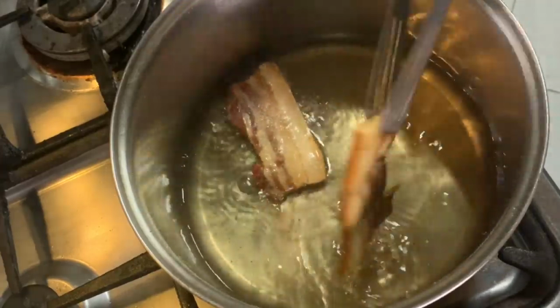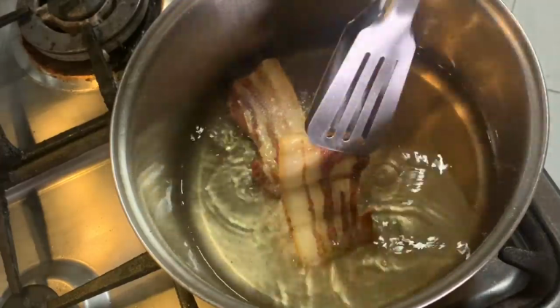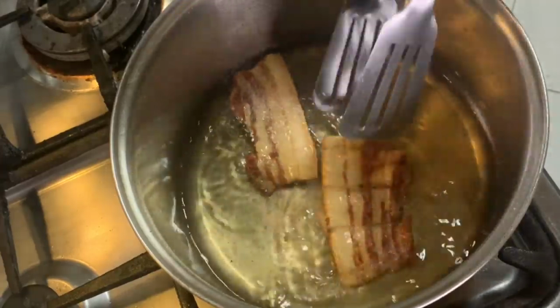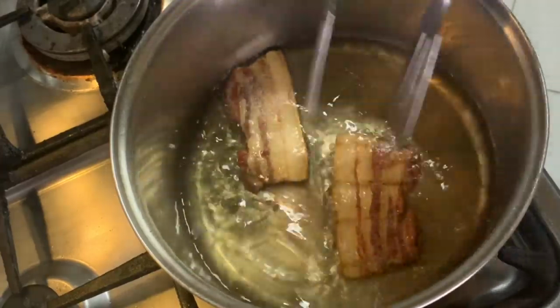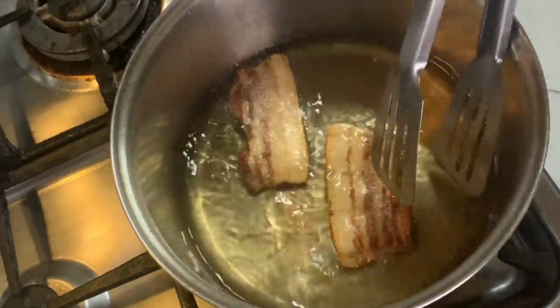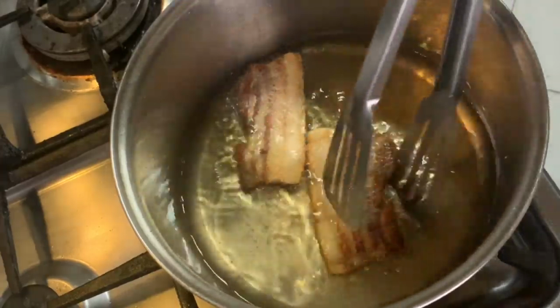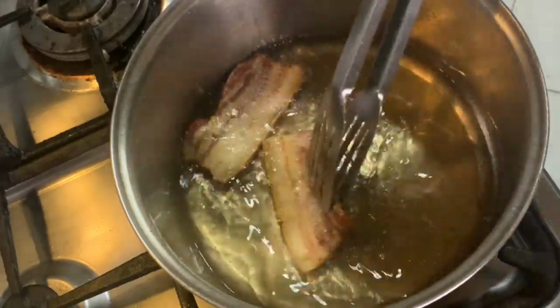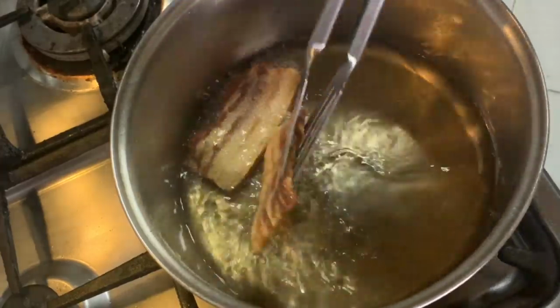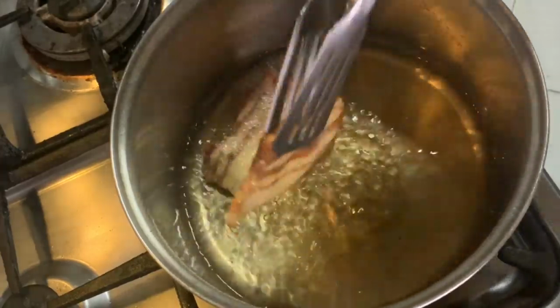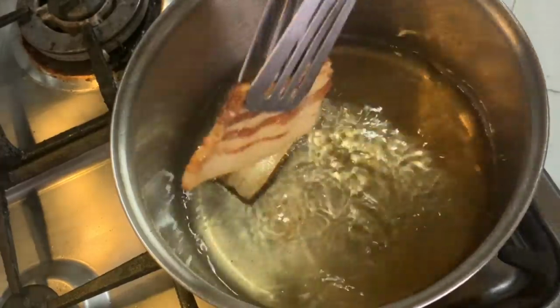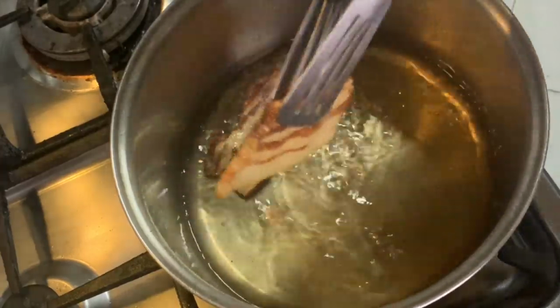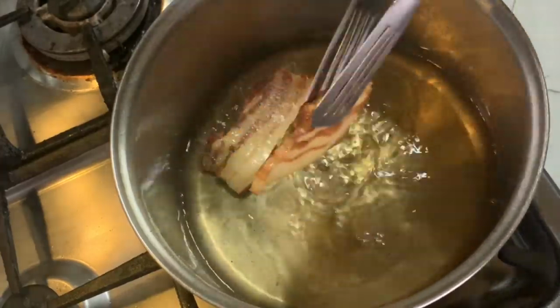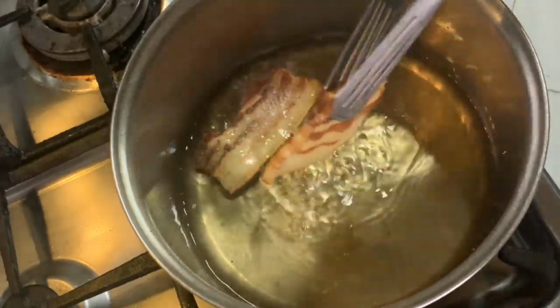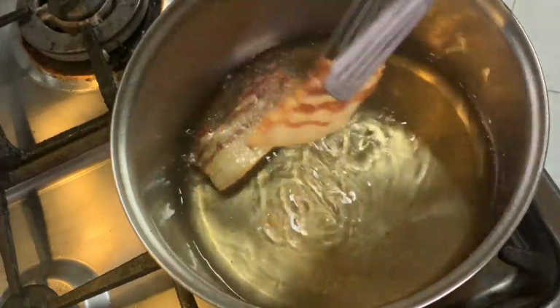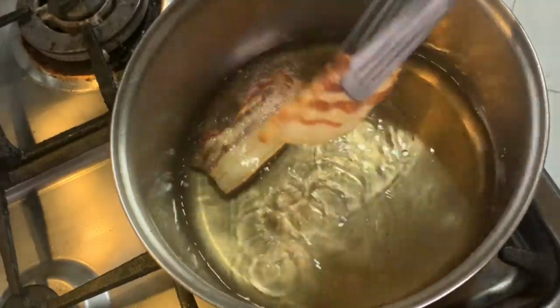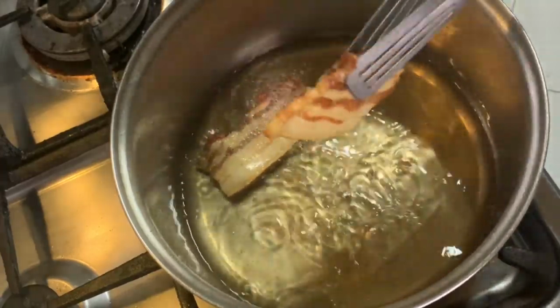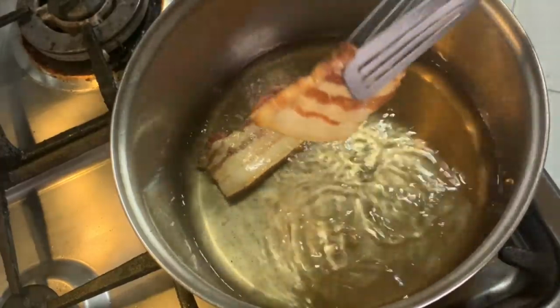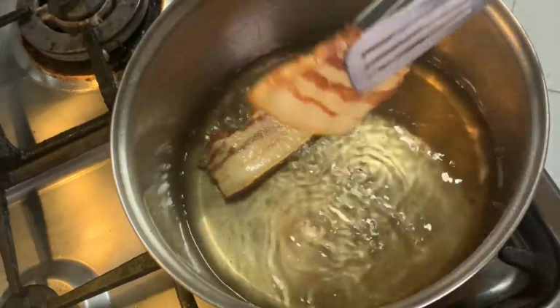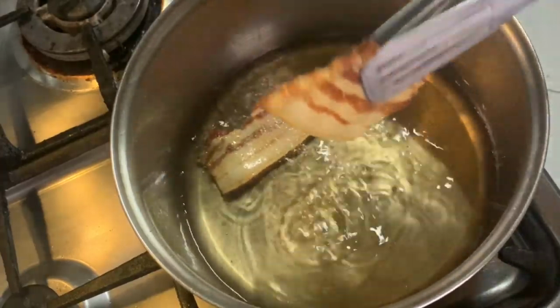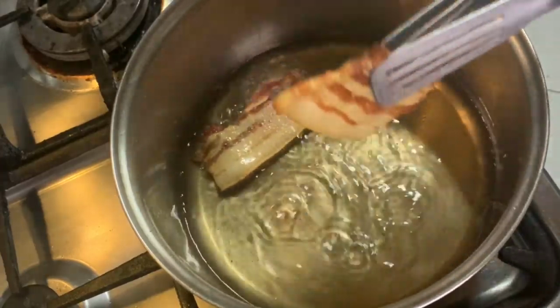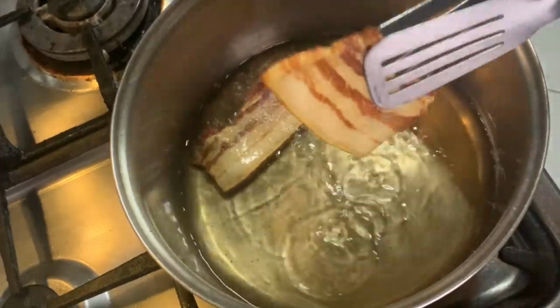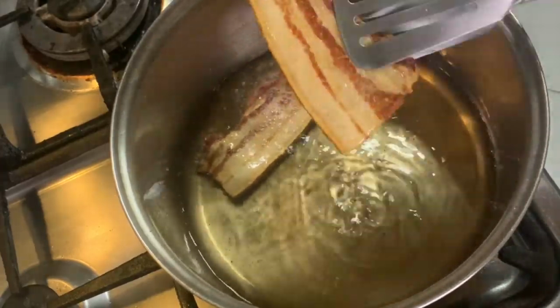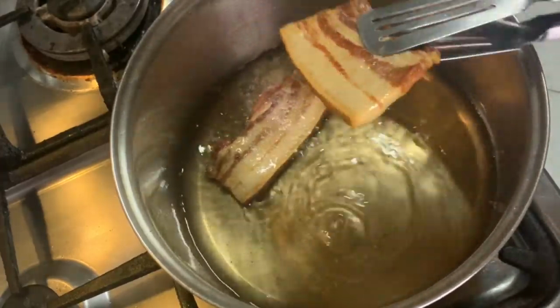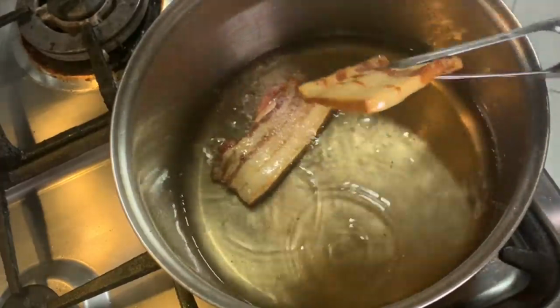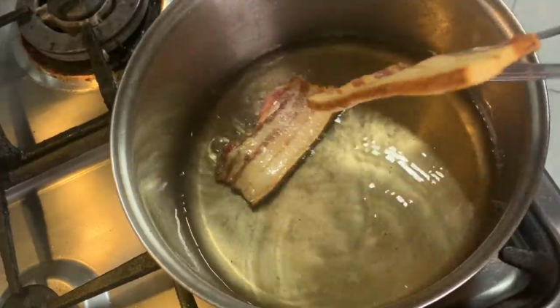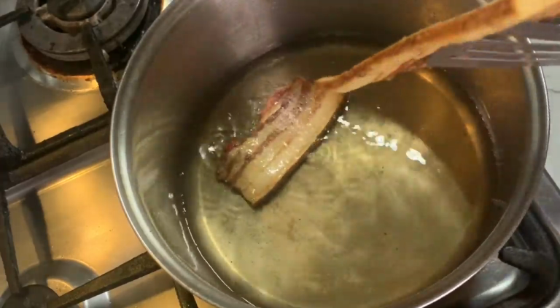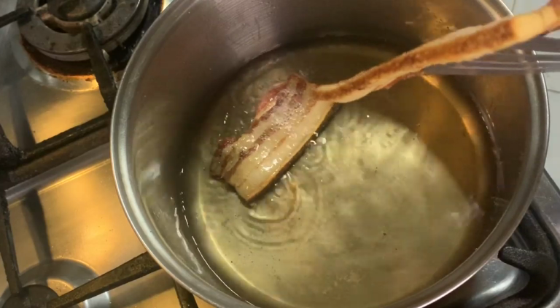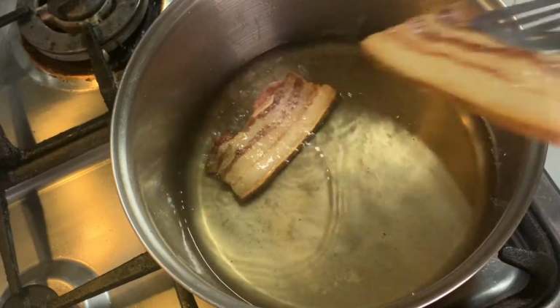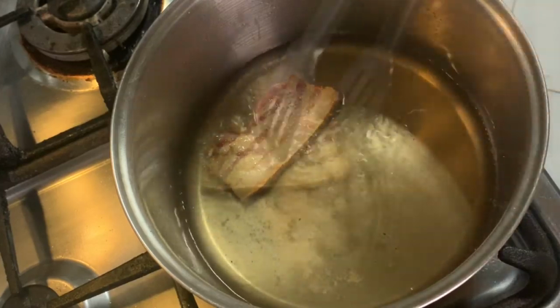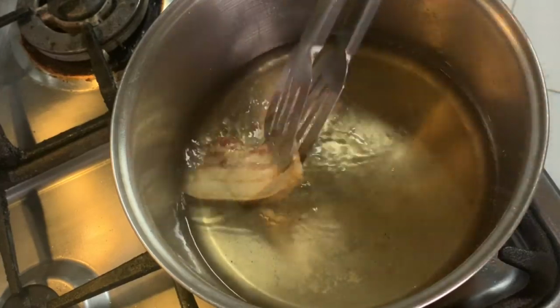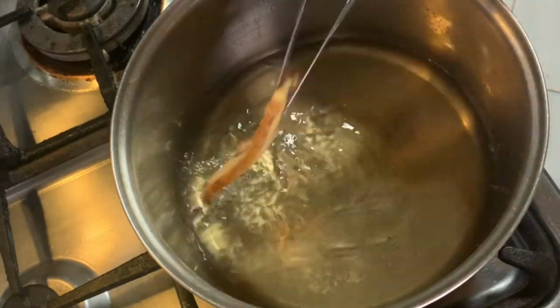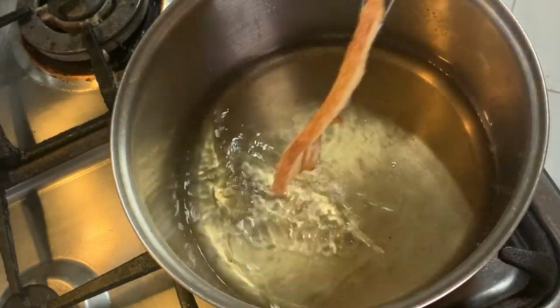Presenting ang ating crispy bacon style na chicharron!